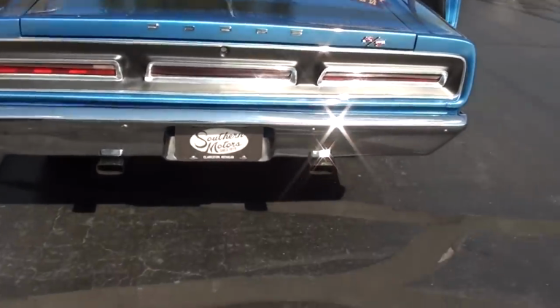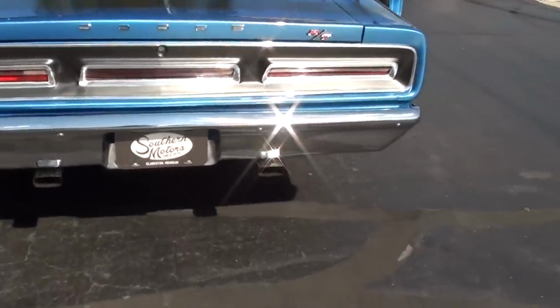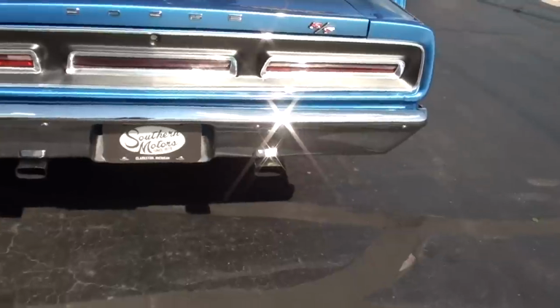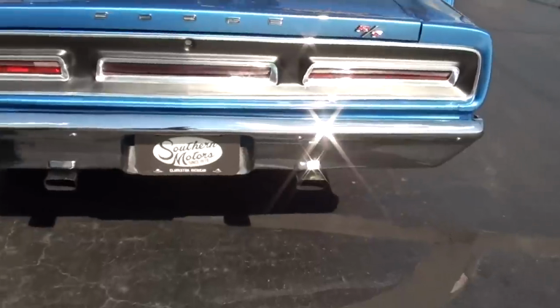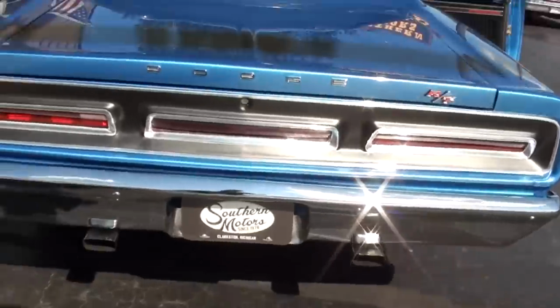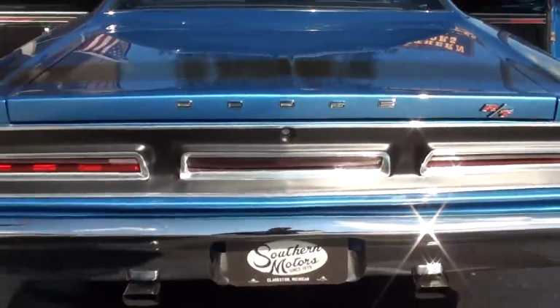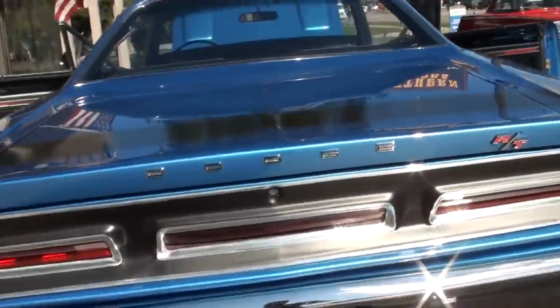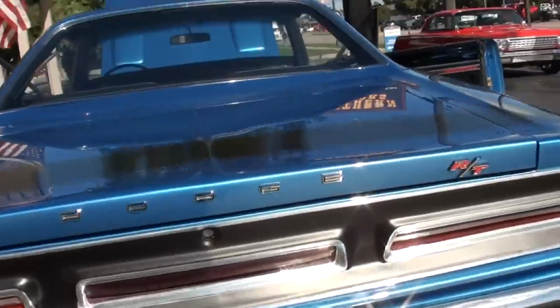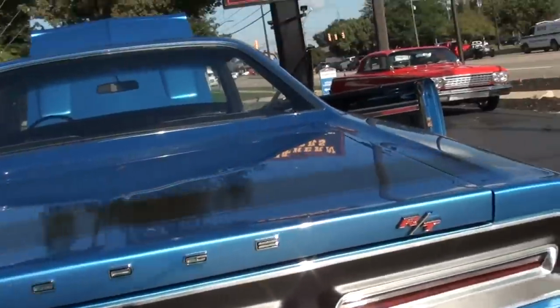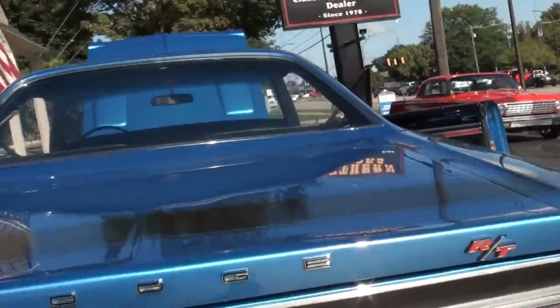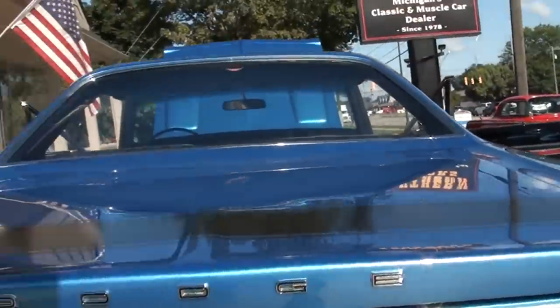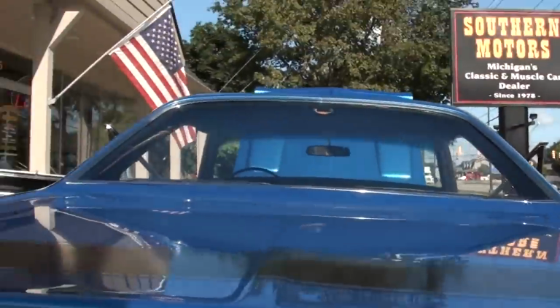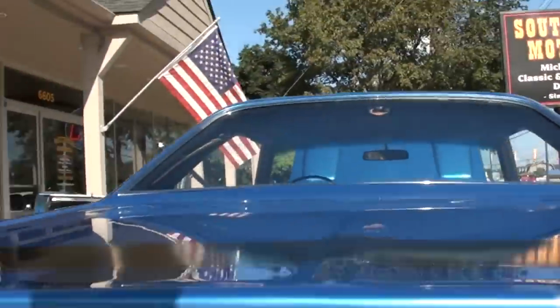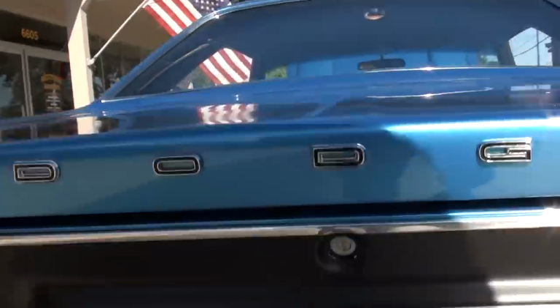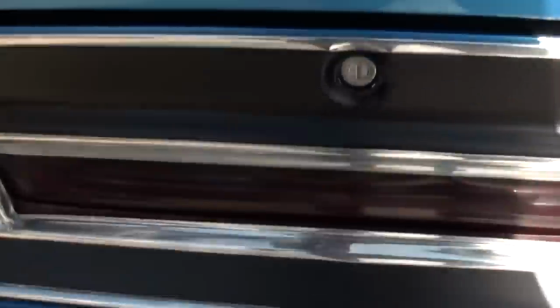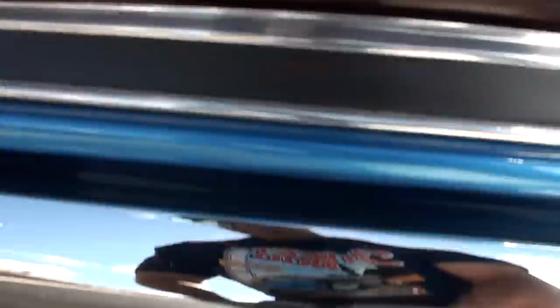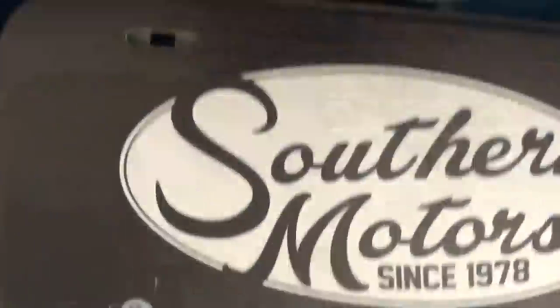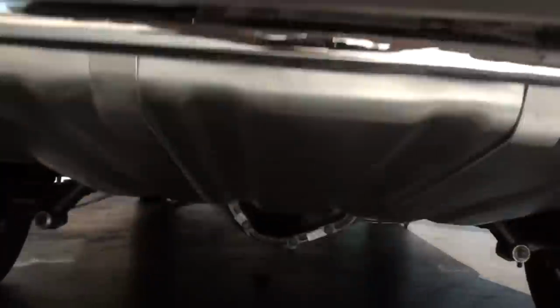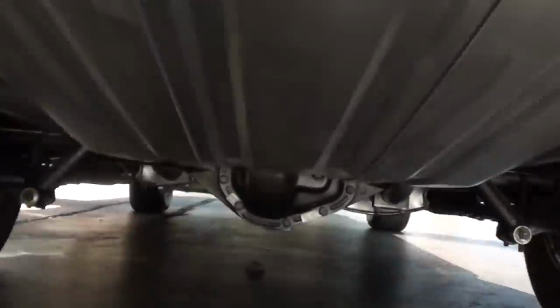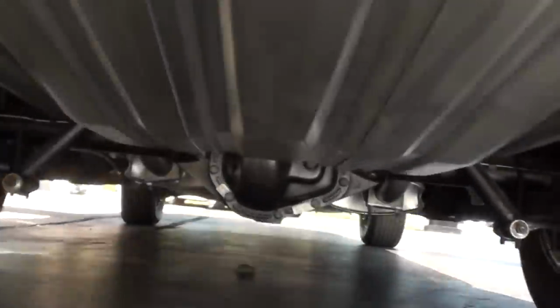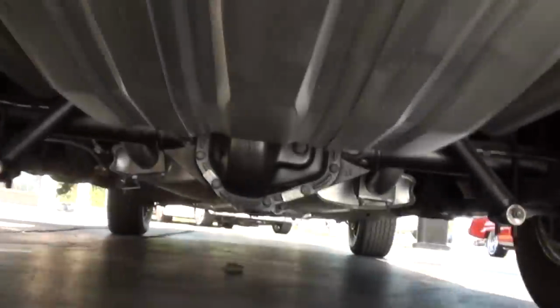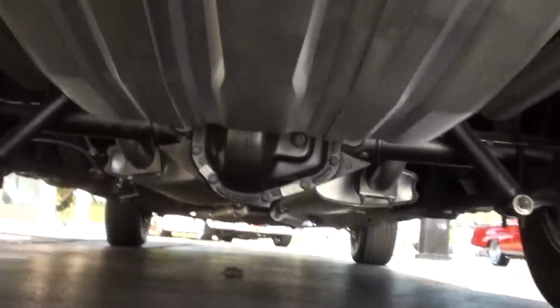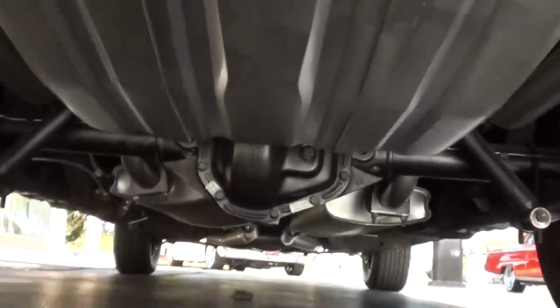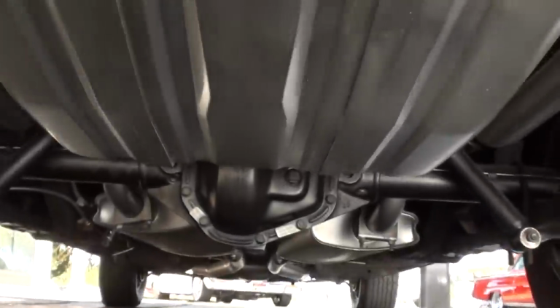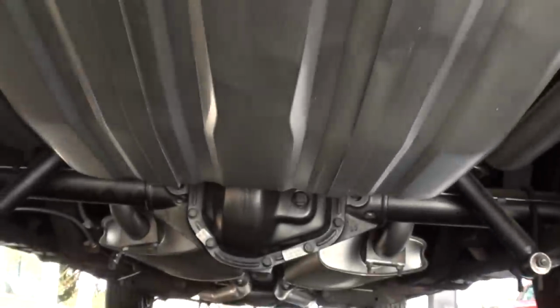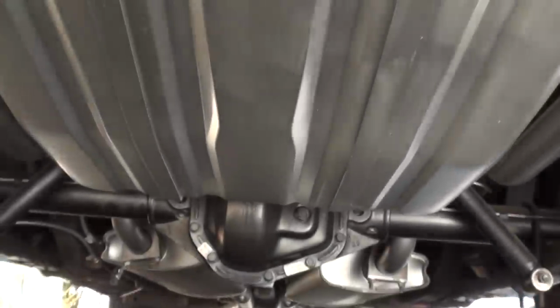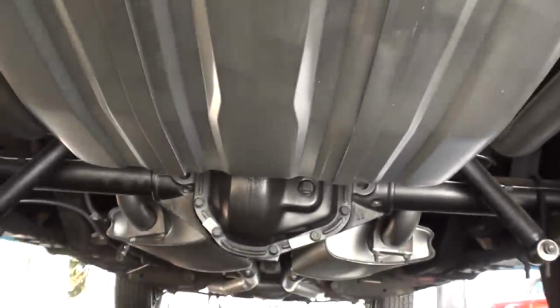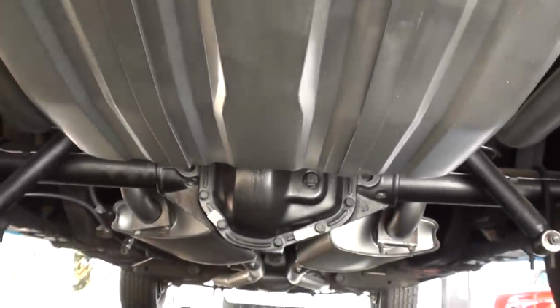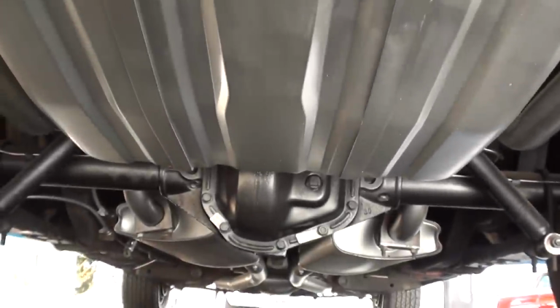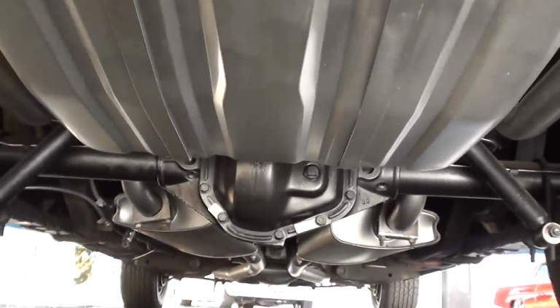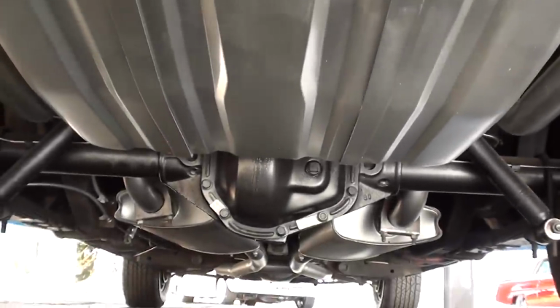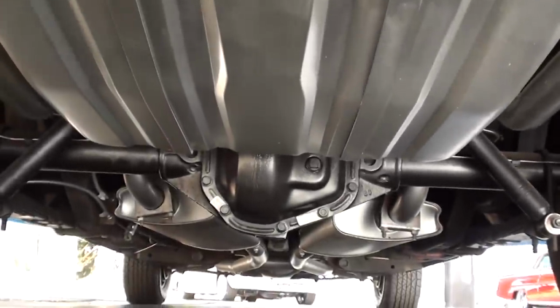Nice underneath. Dana 410 track pack car.